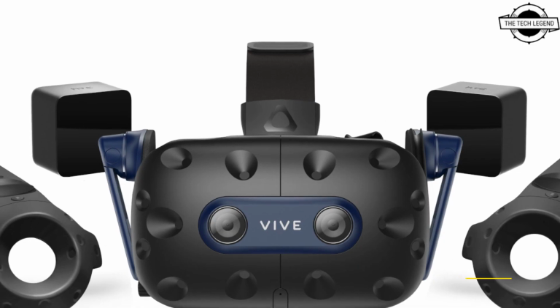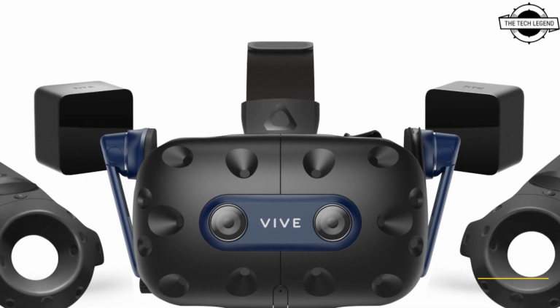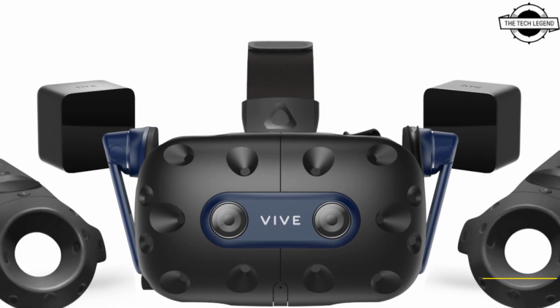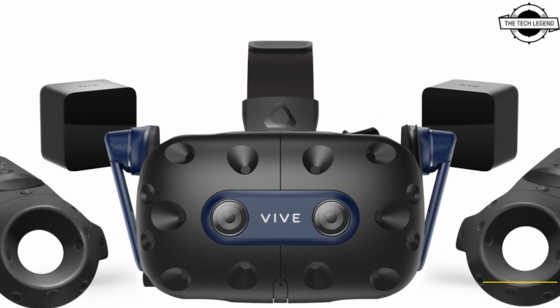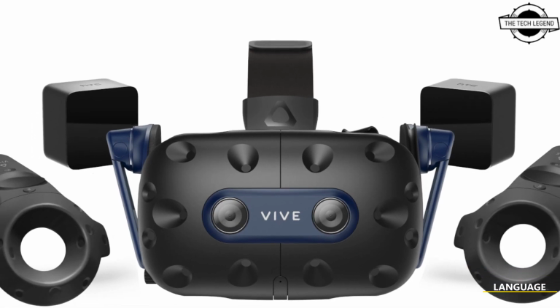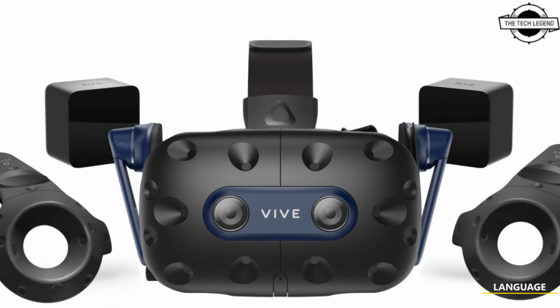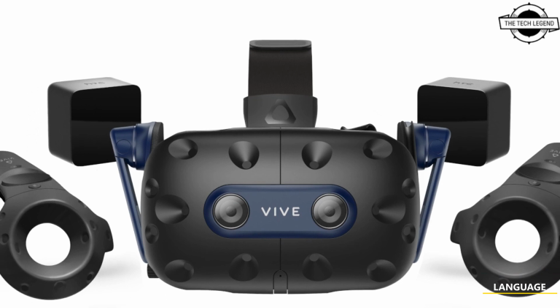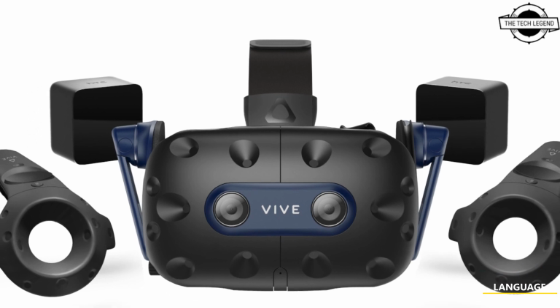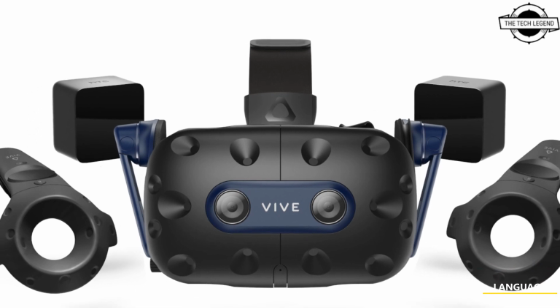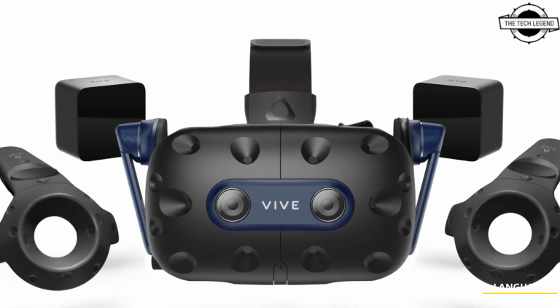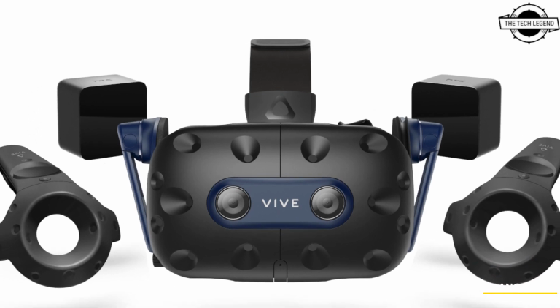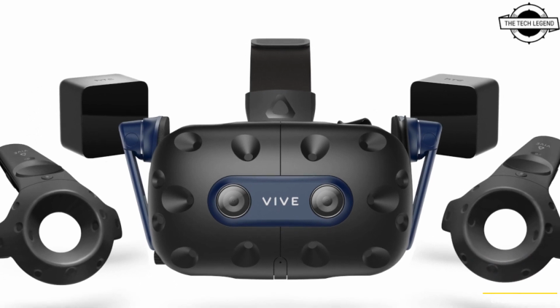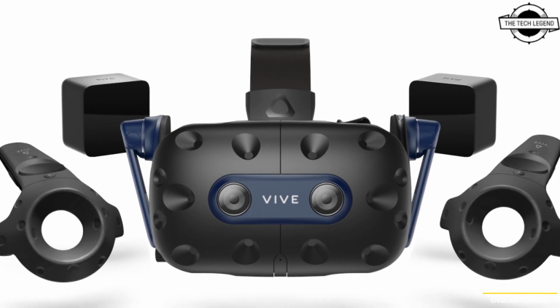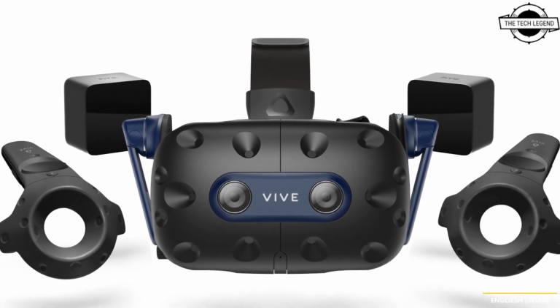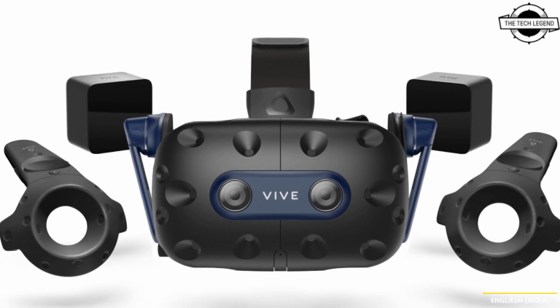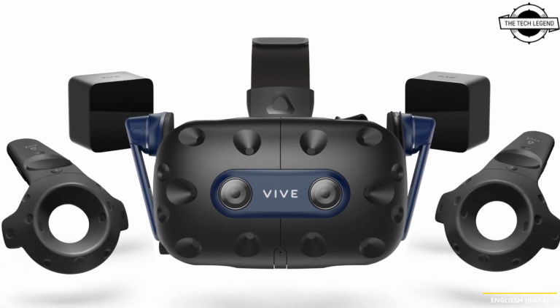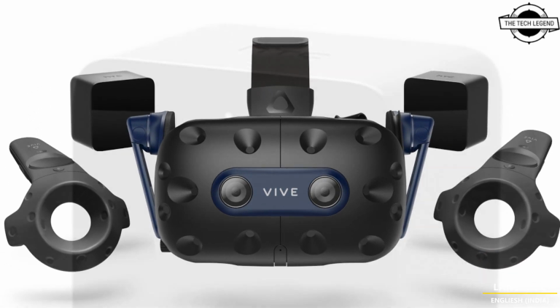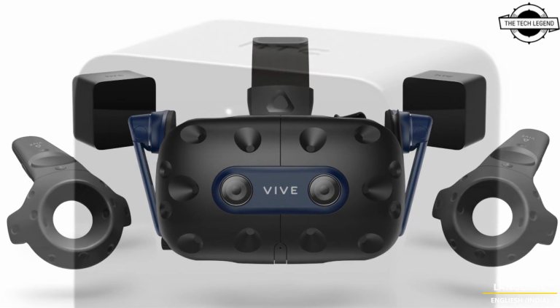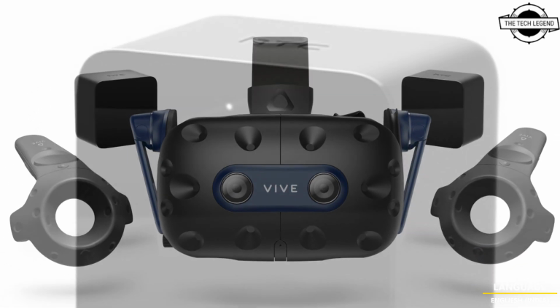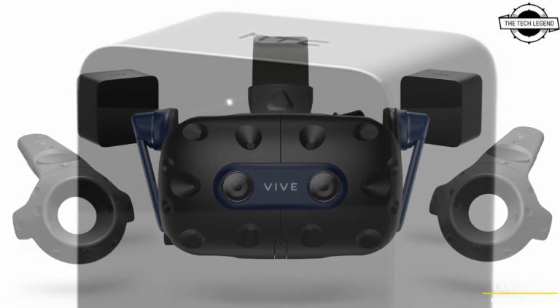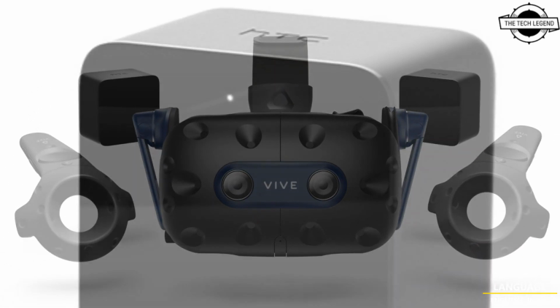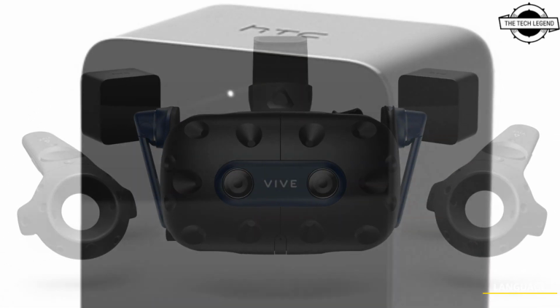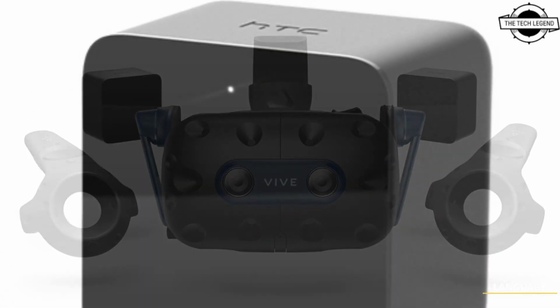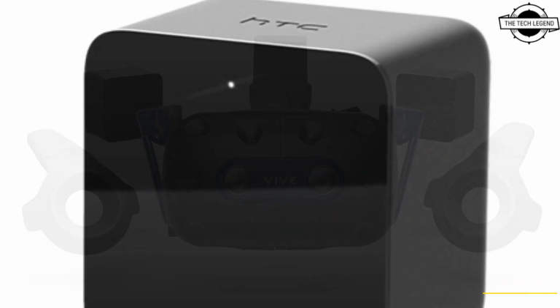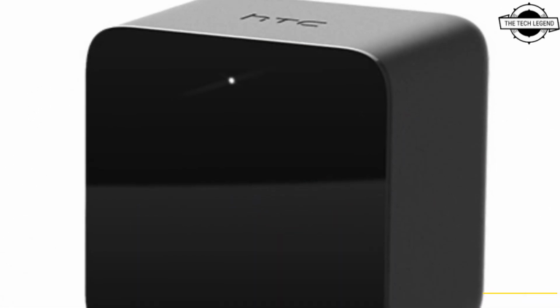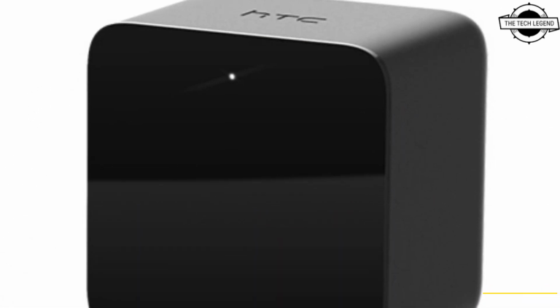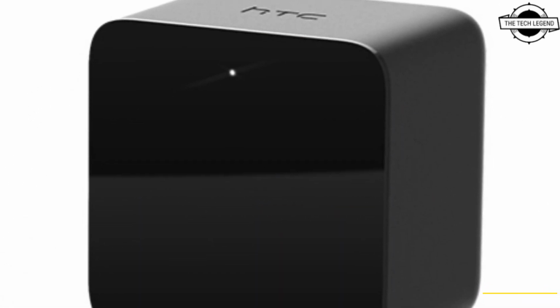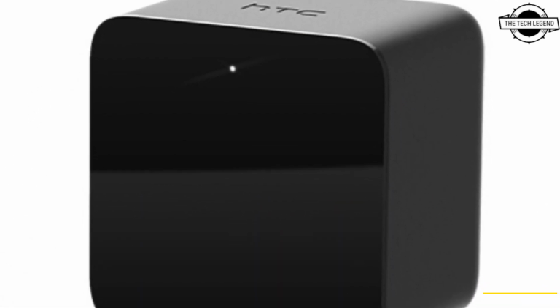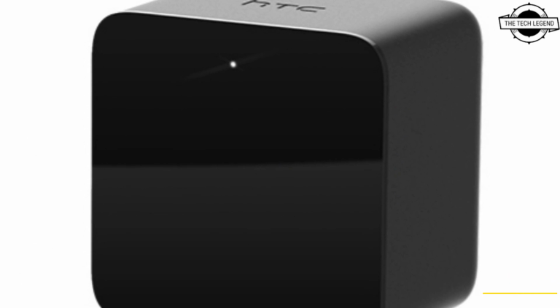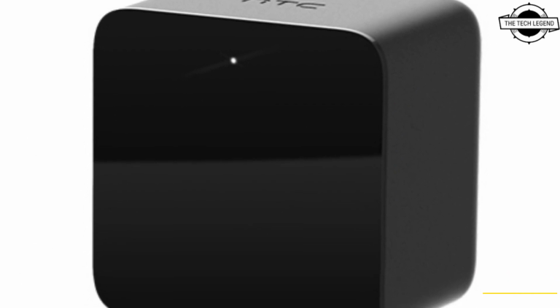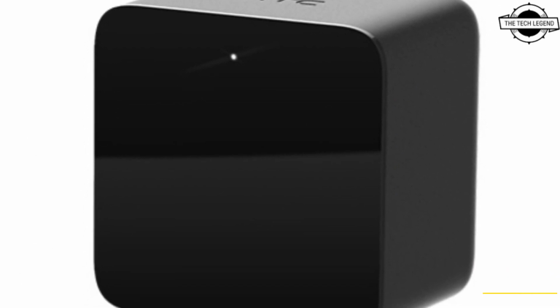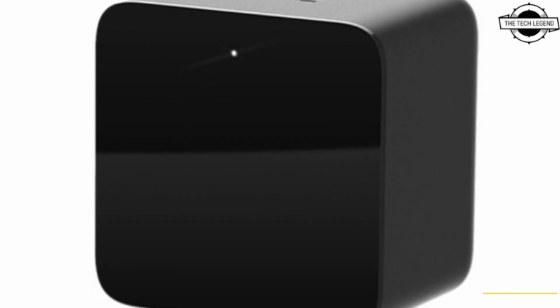Hello friends, welcome to the TechLizzen channel. Today I will talk about HTC's affordable Vive Pro 2 Lite set.